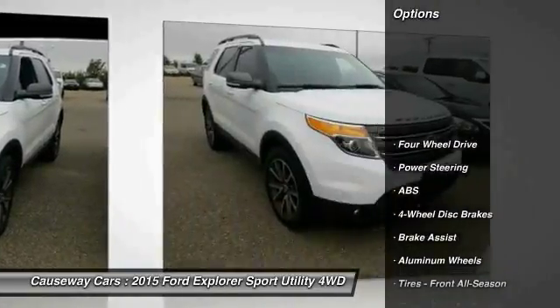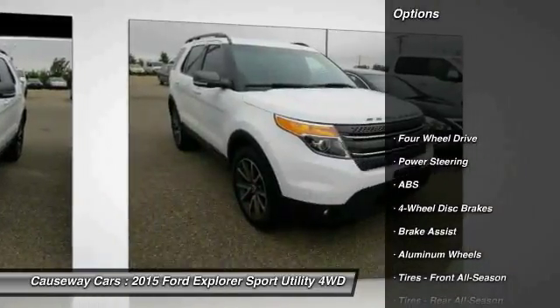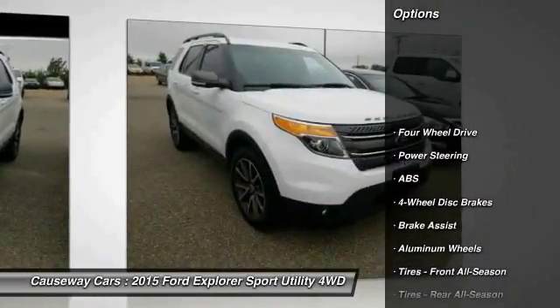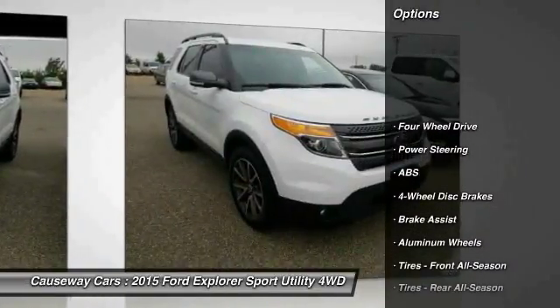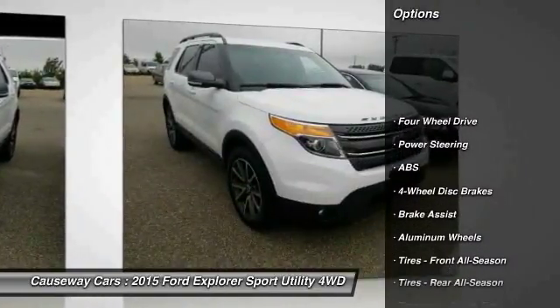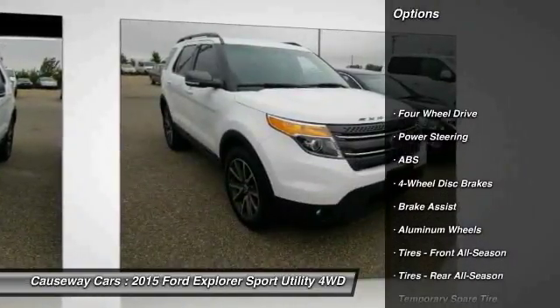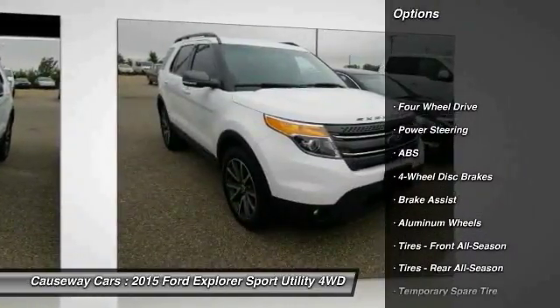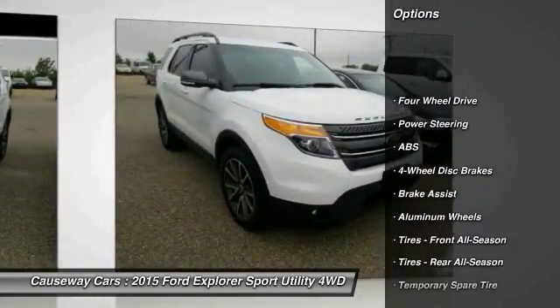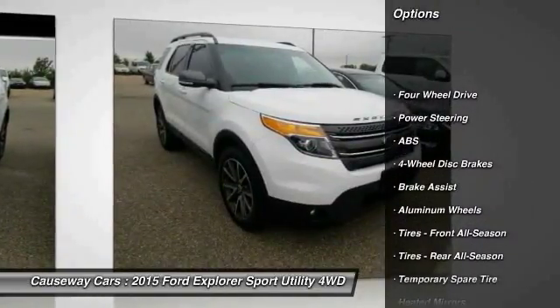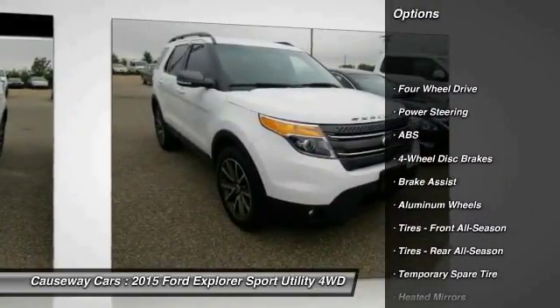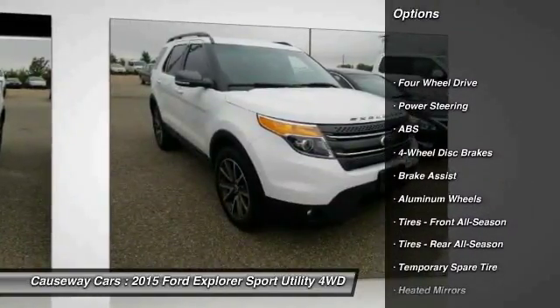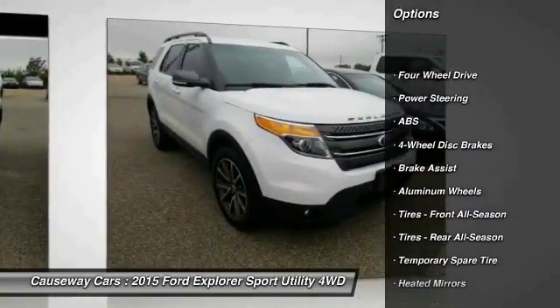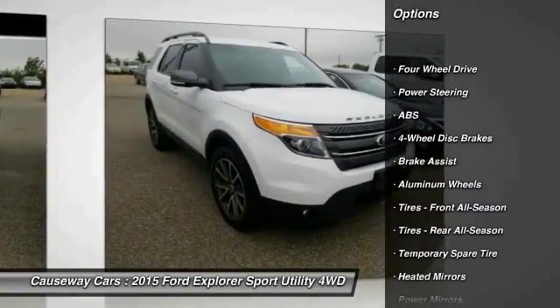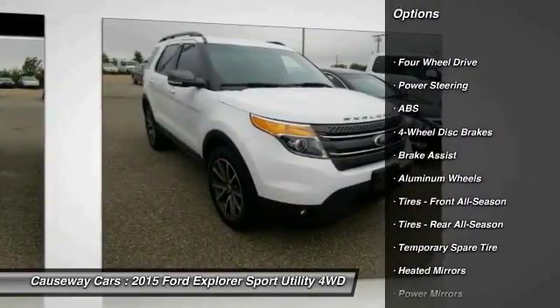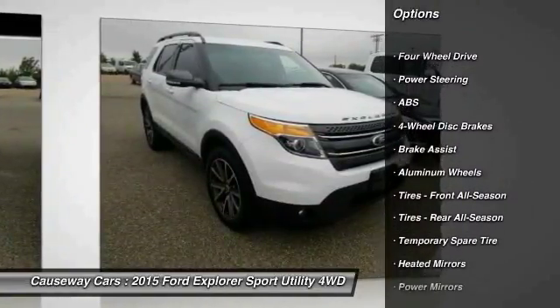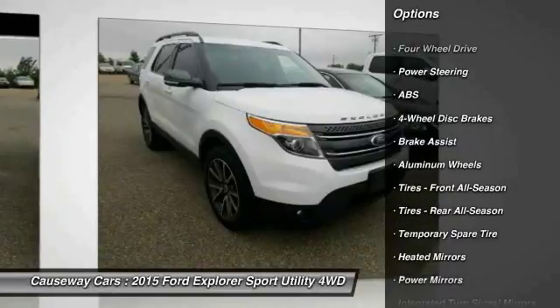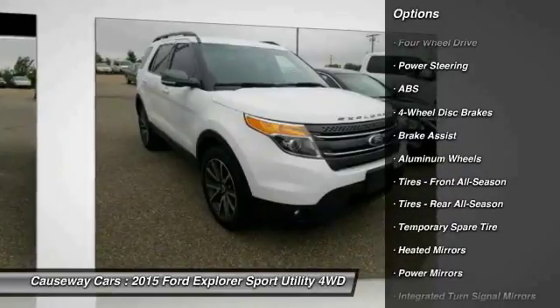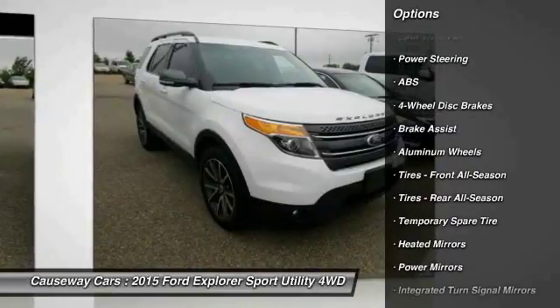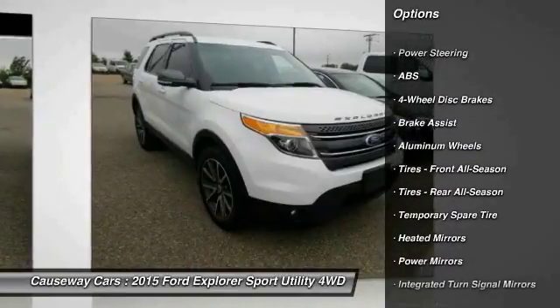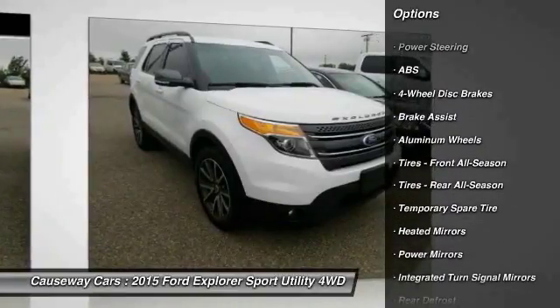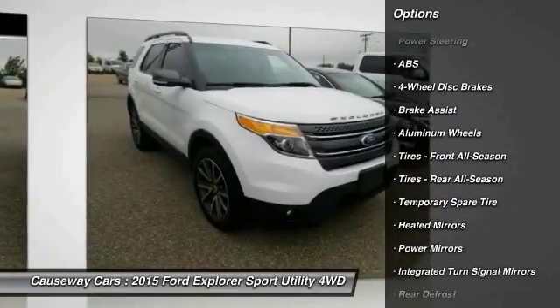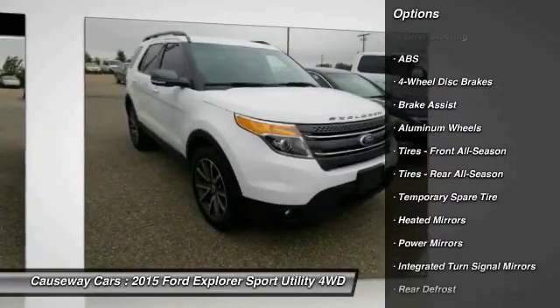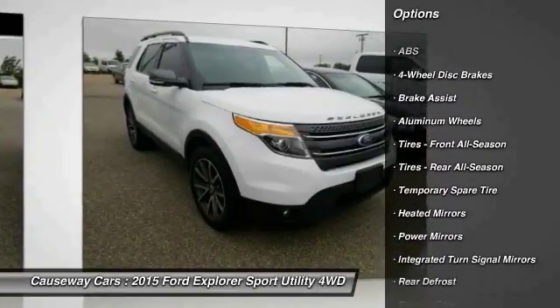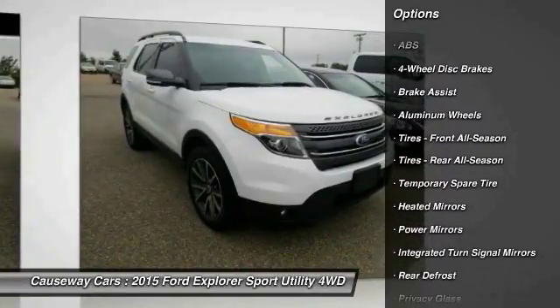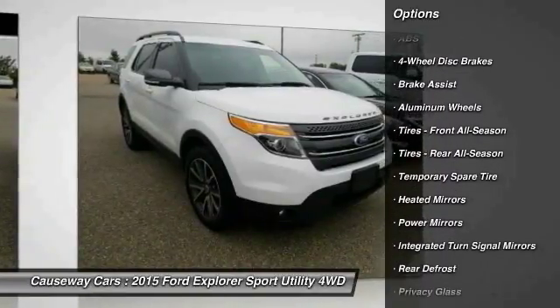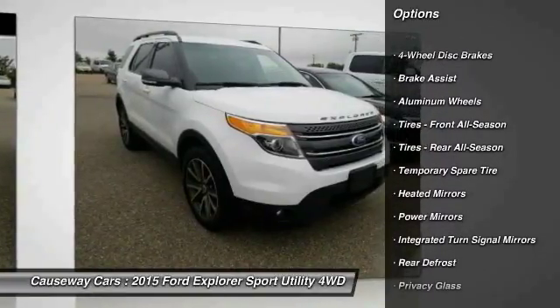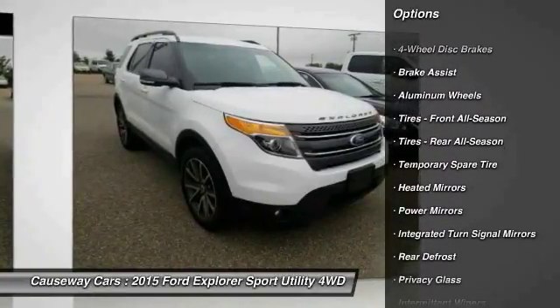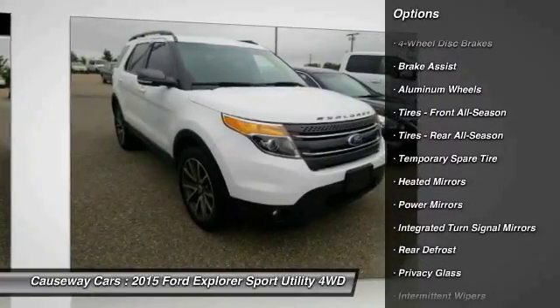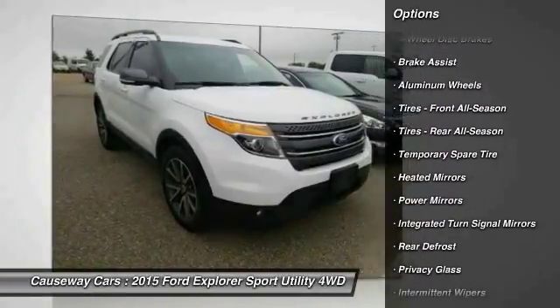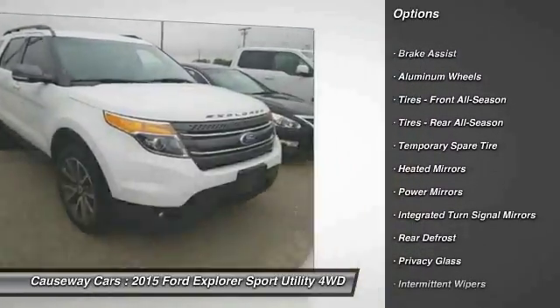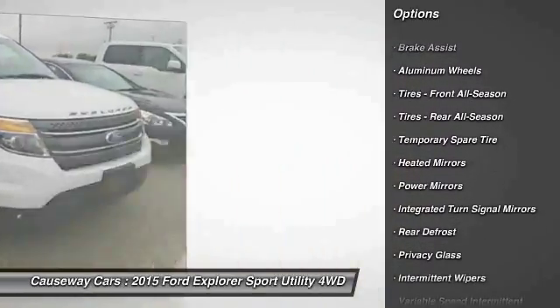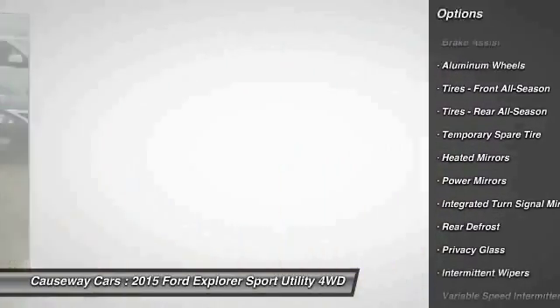Stability control. Traction control. Keyless entry. Anti-lock braking system. Power passenger seat.